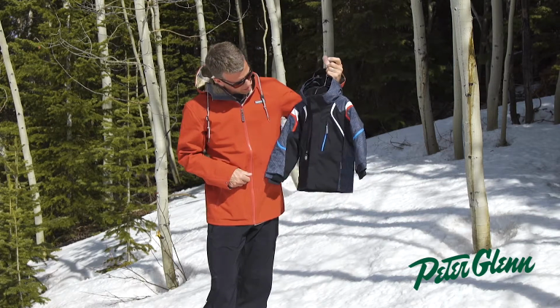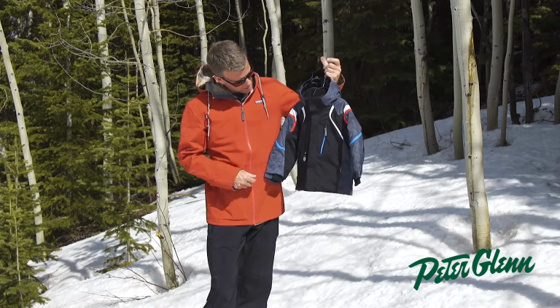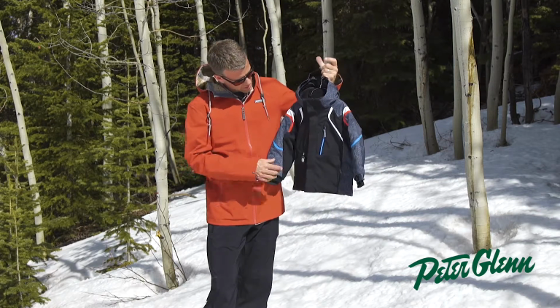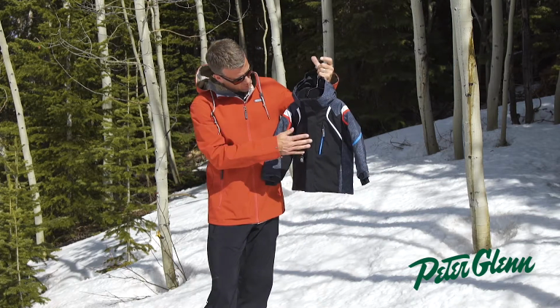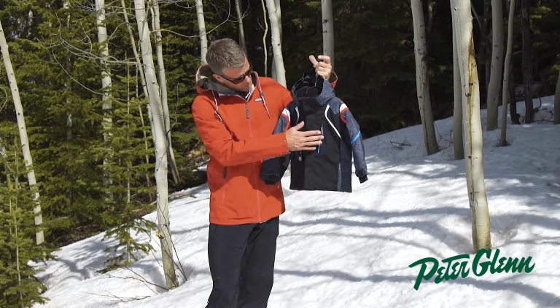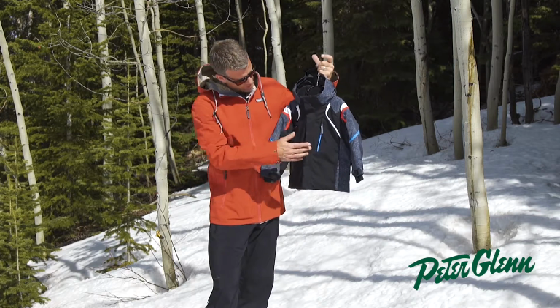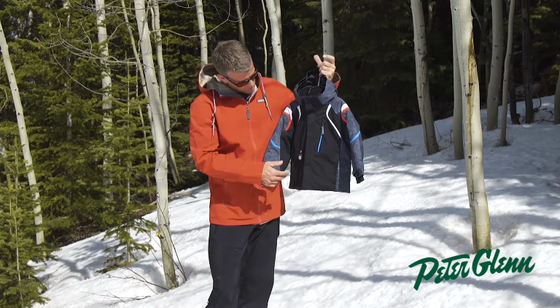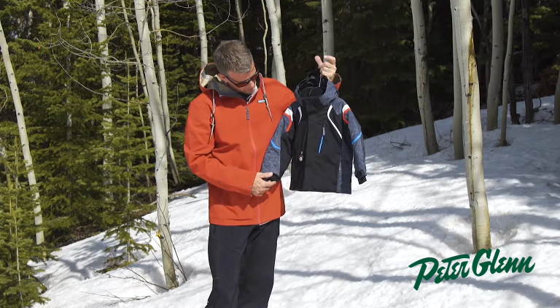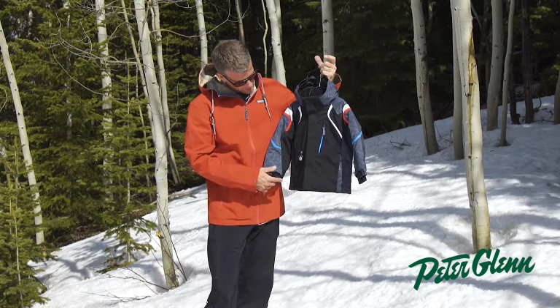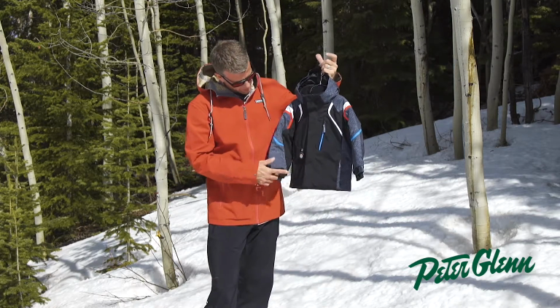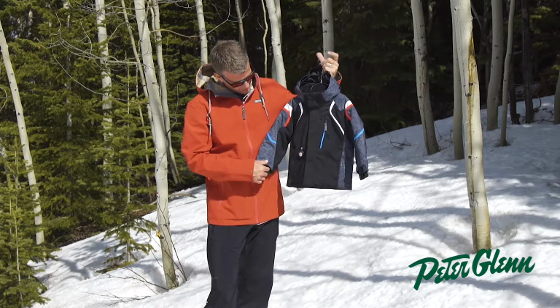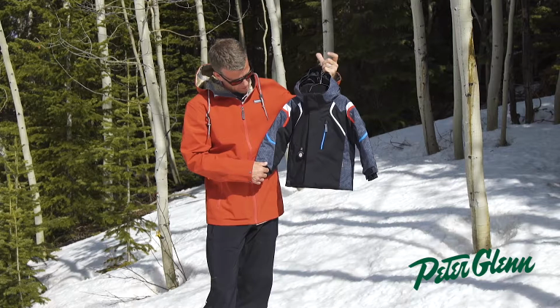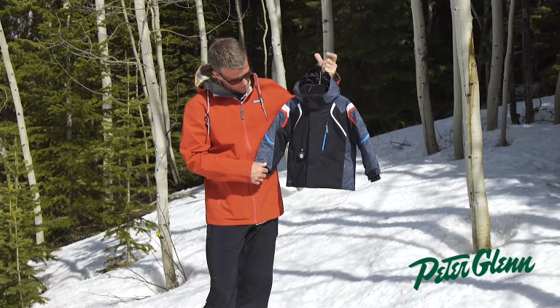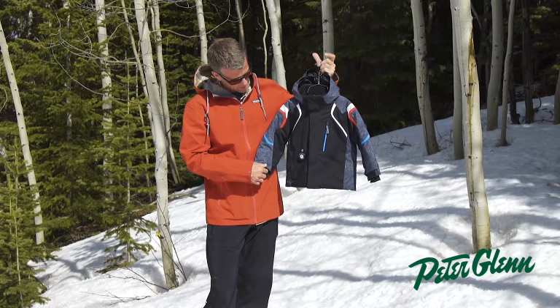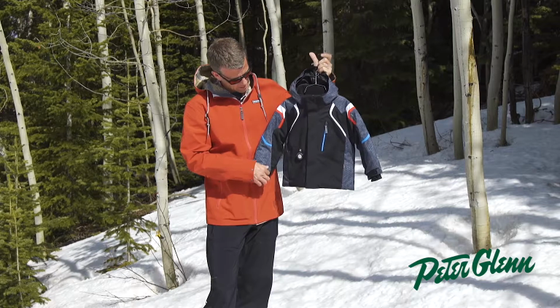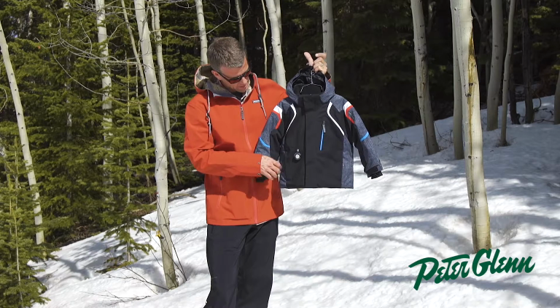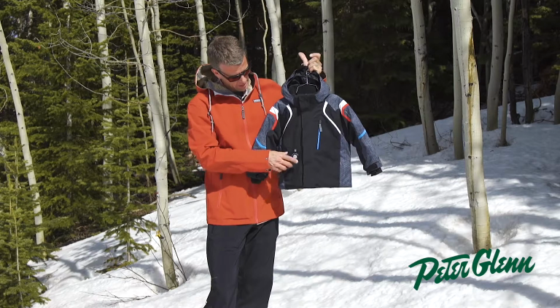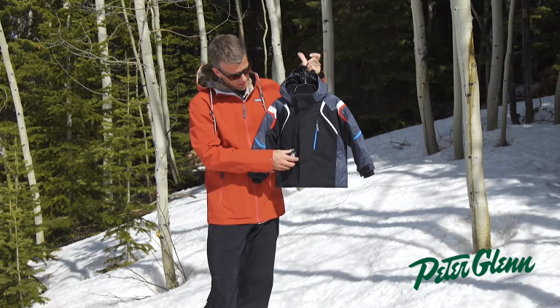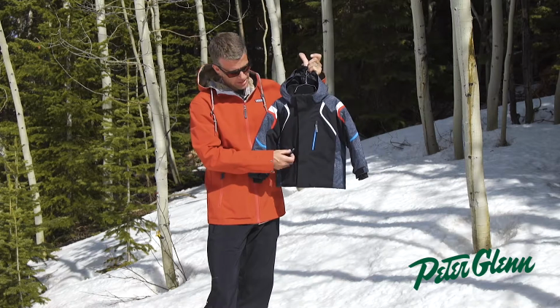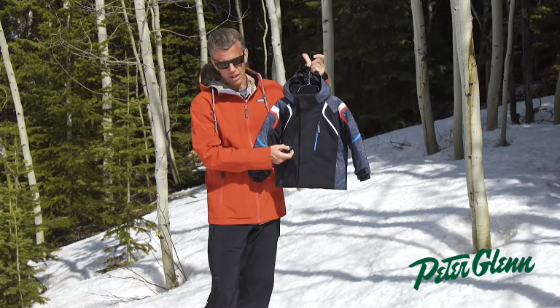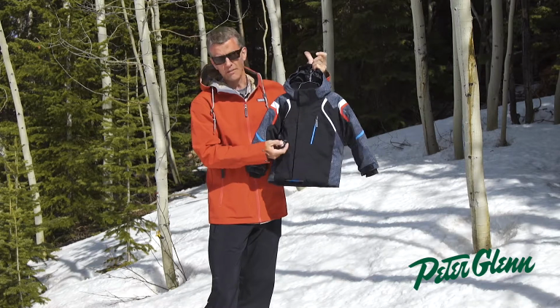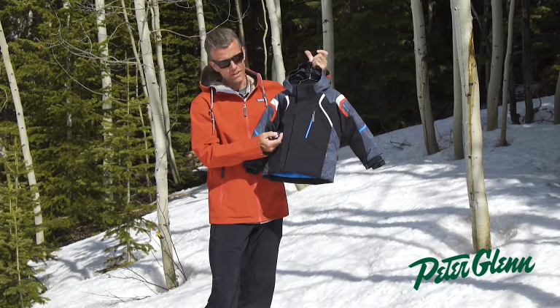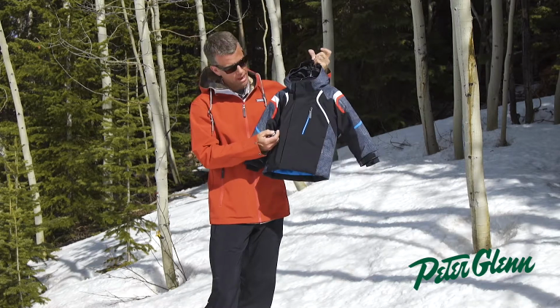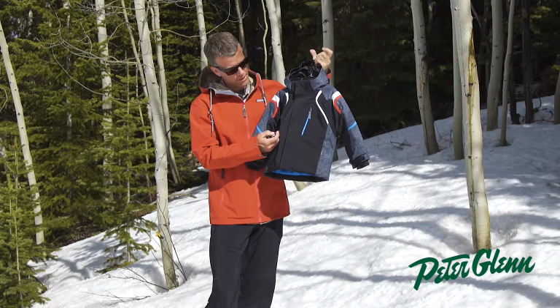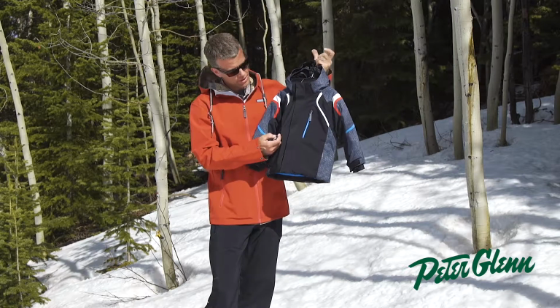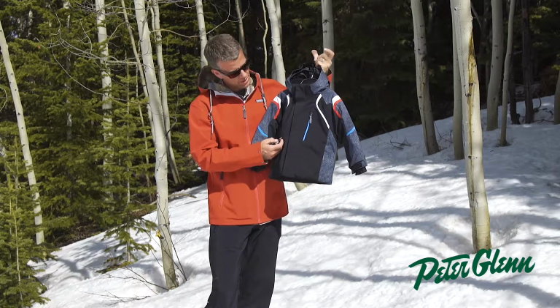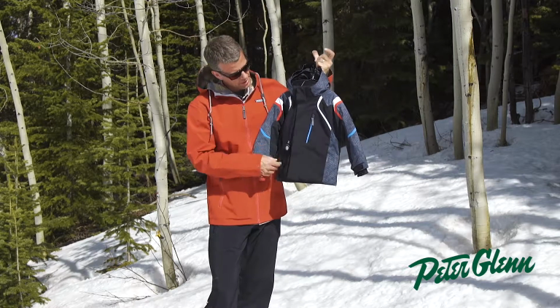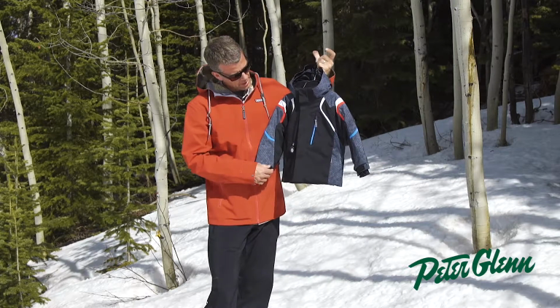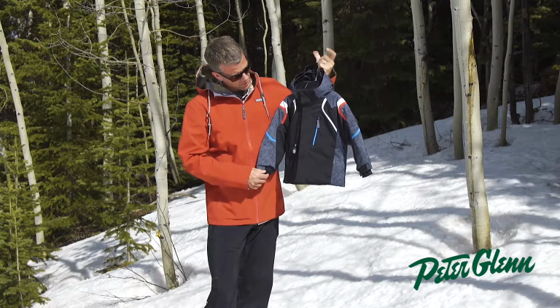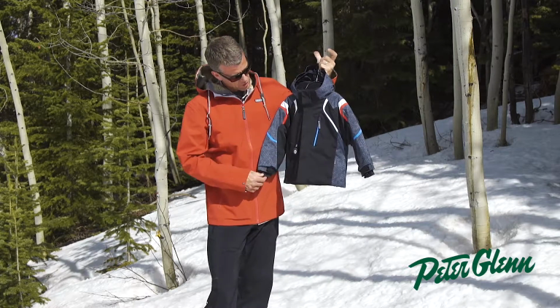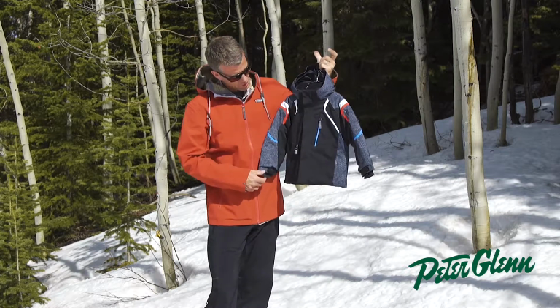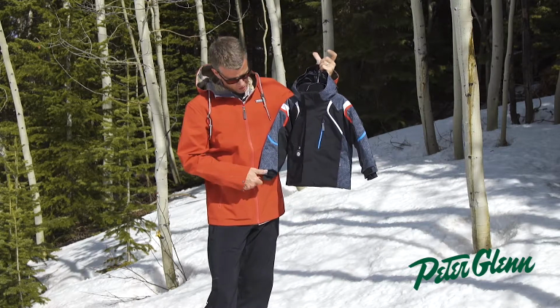For pockets, you have one chest pocket and two hand pockets. Kids love this compass for sure.